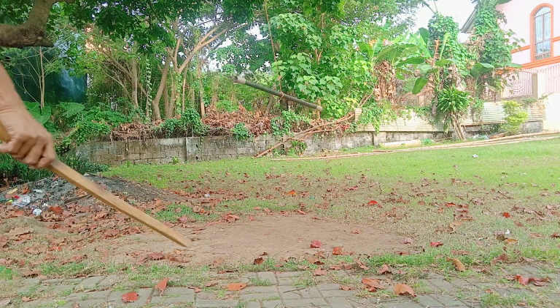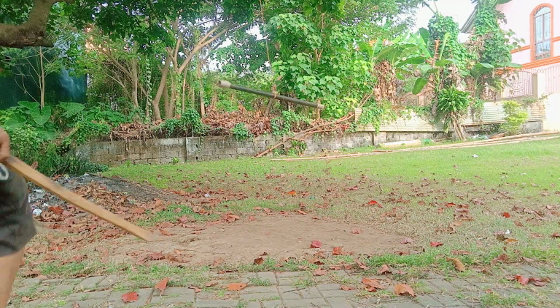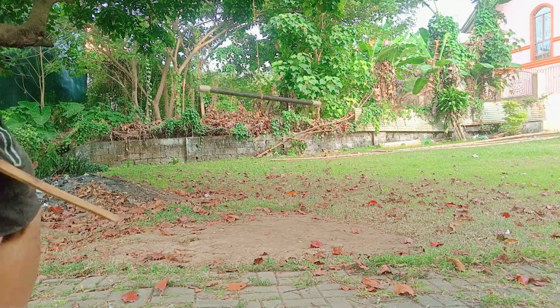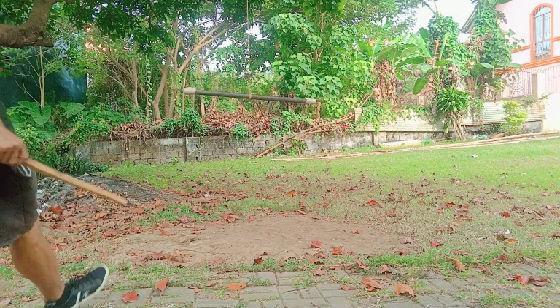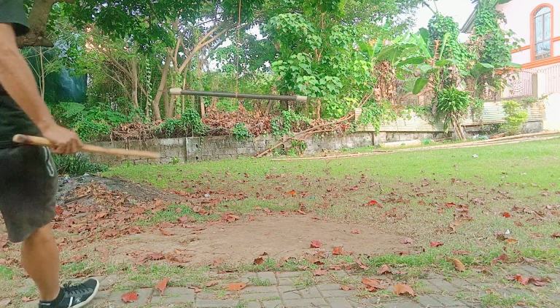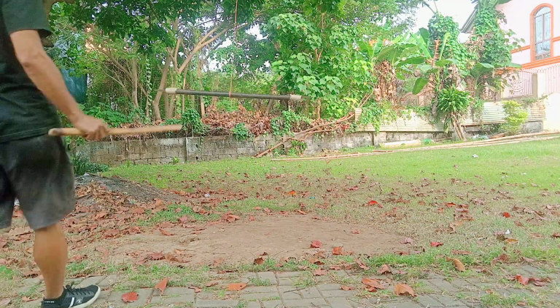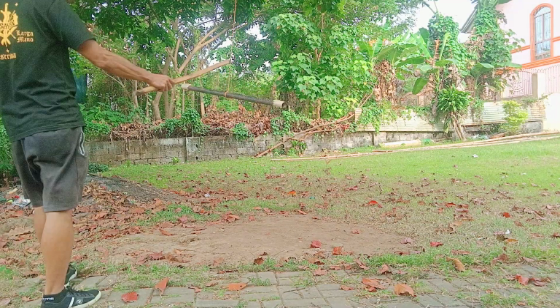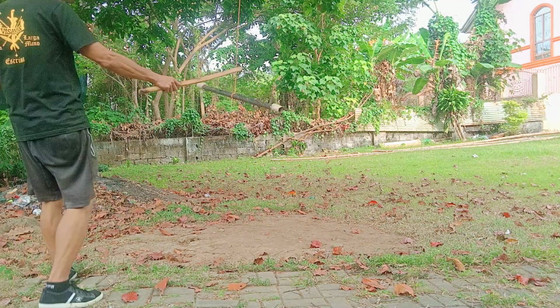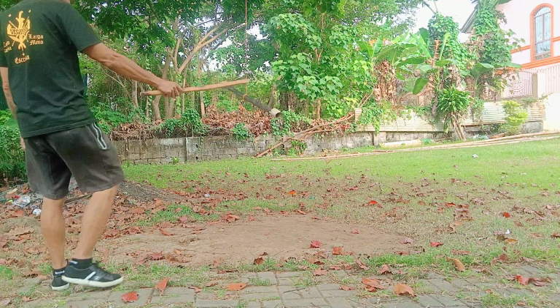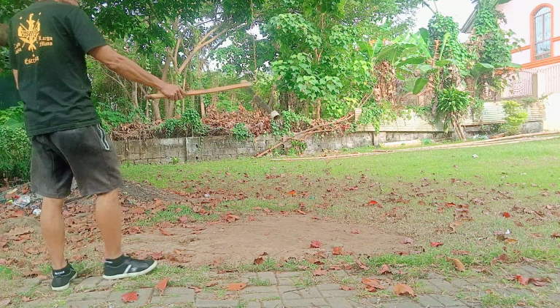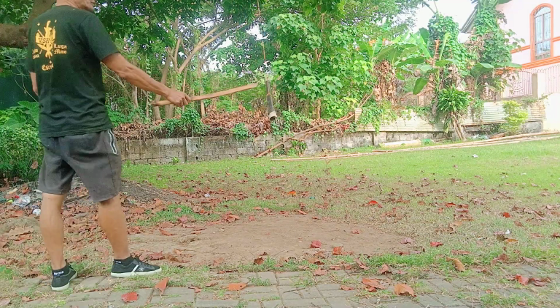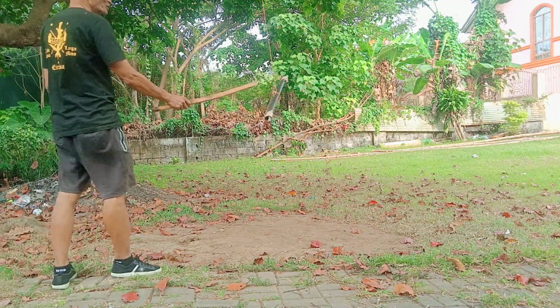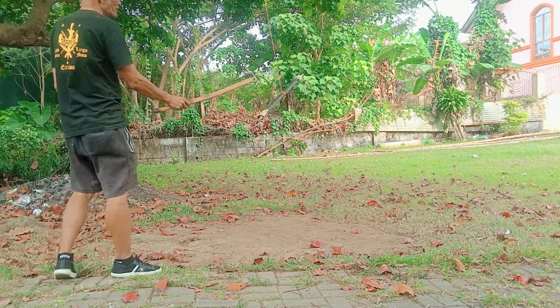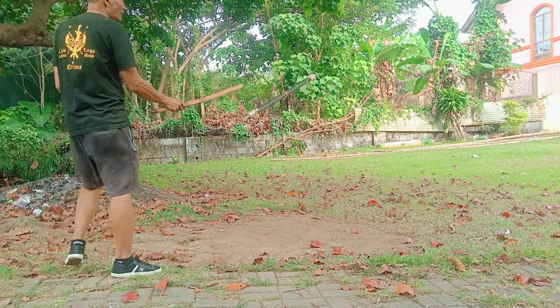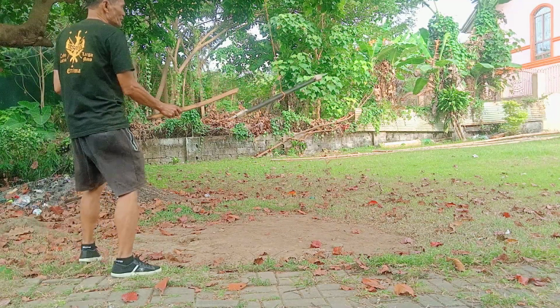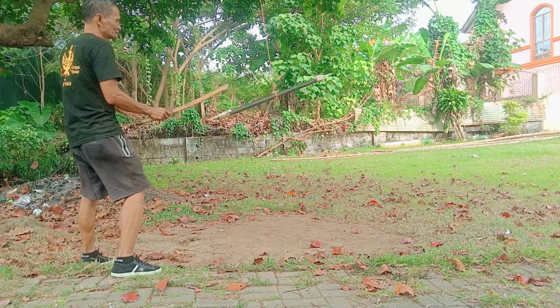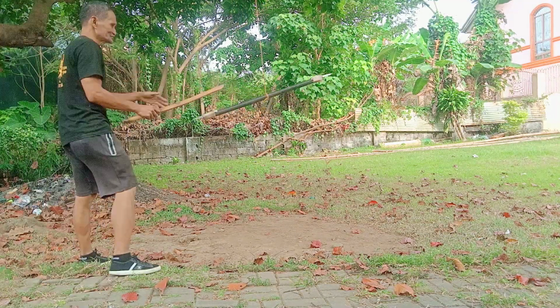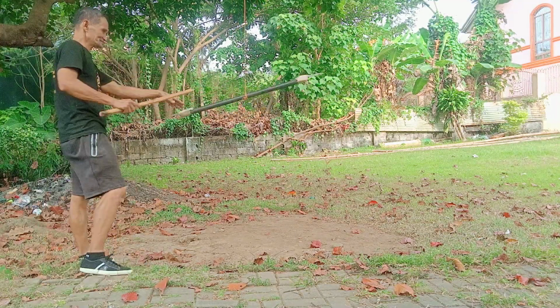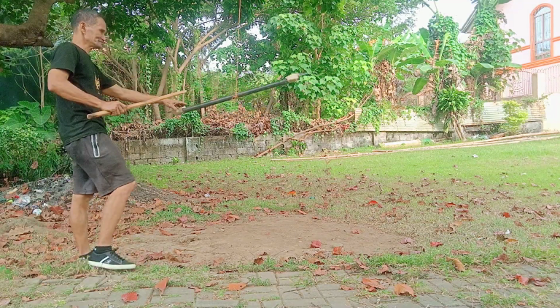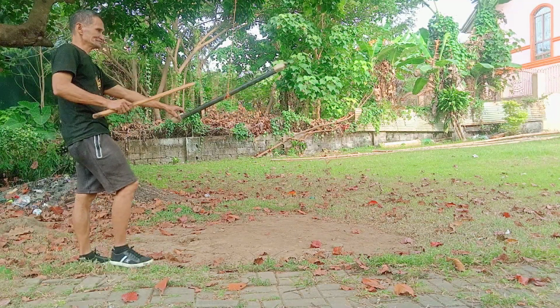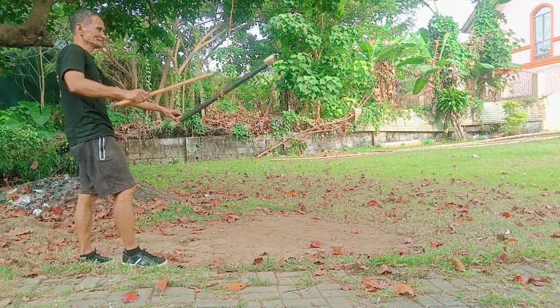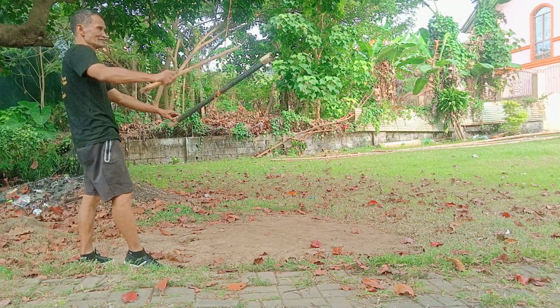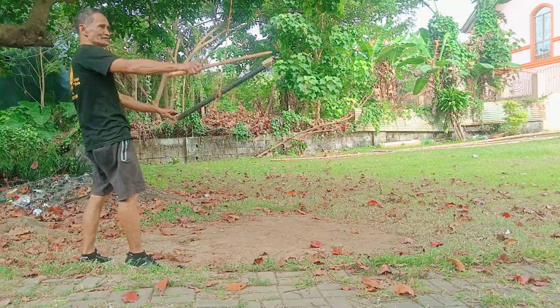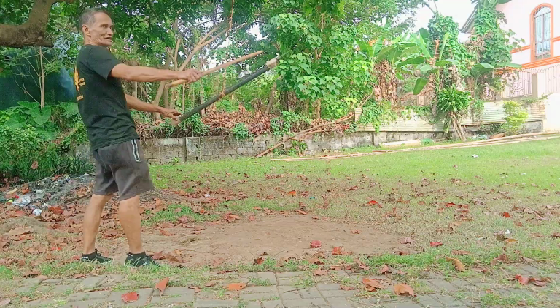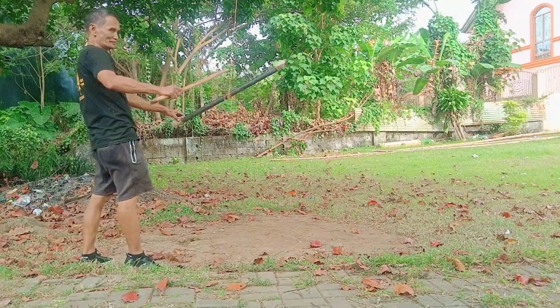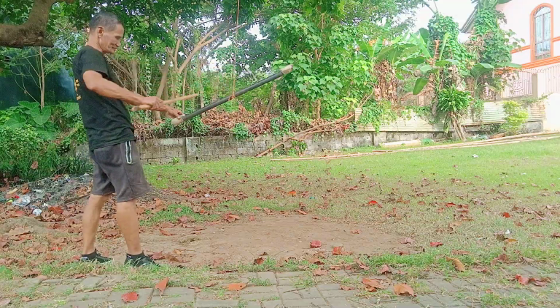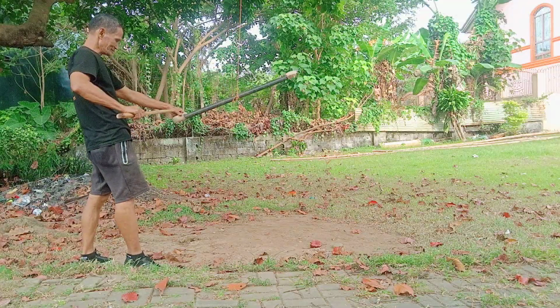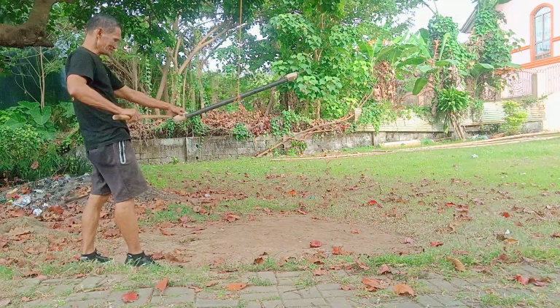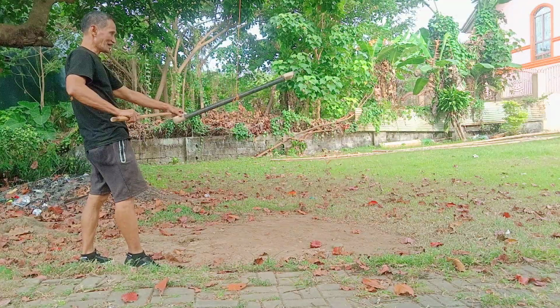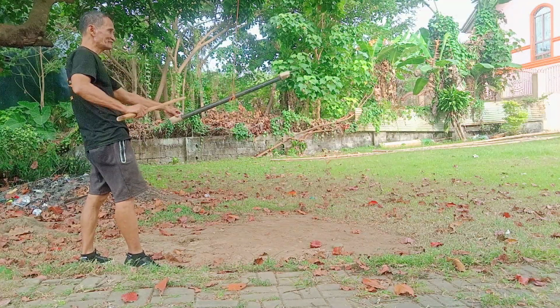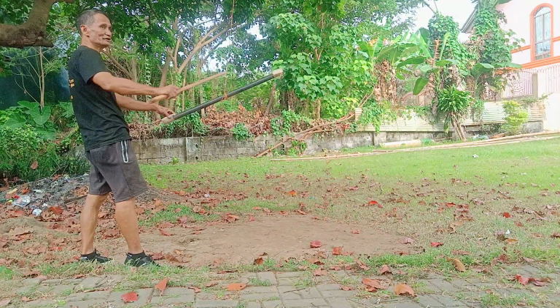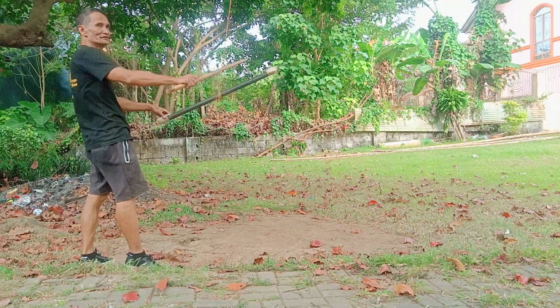Two-inch legs, hindi ron ma-pratter. See, knife here, knife here.